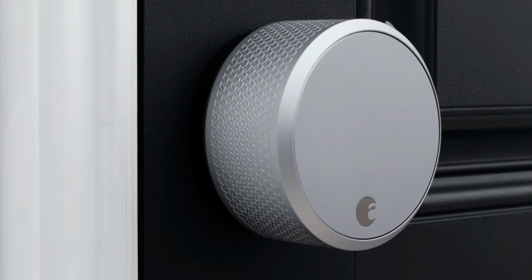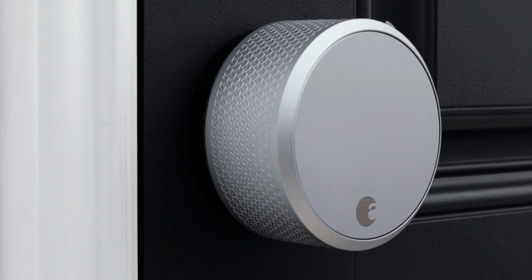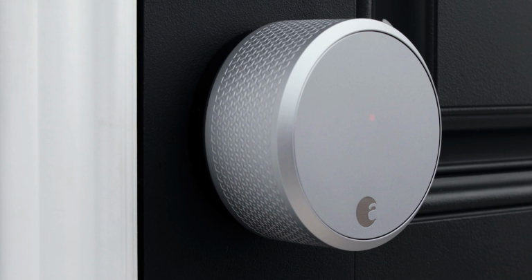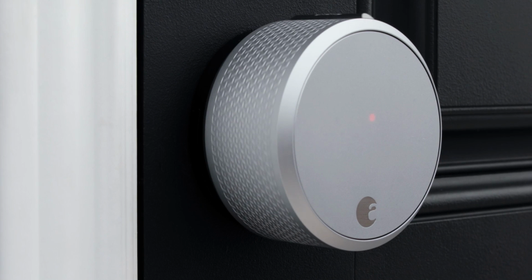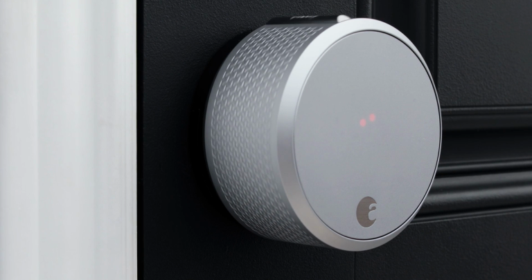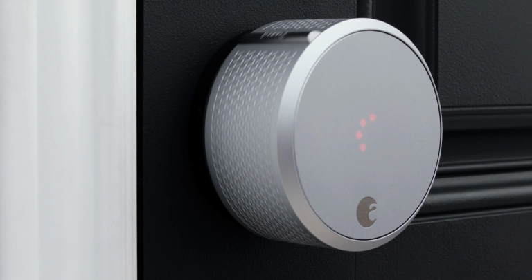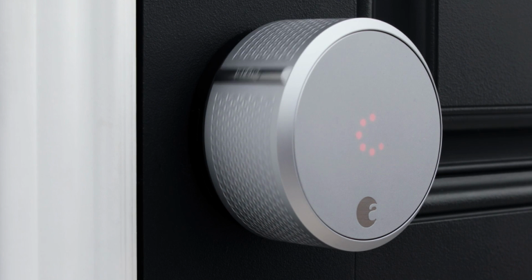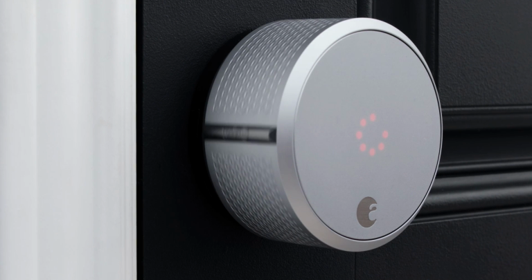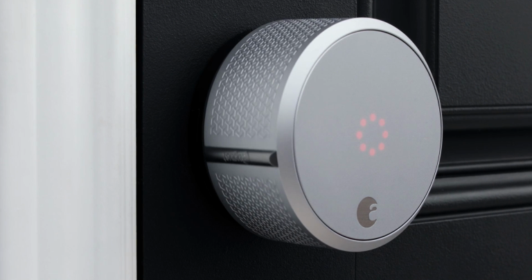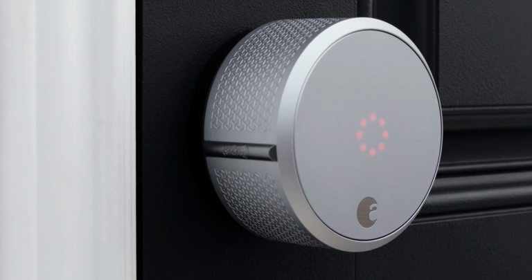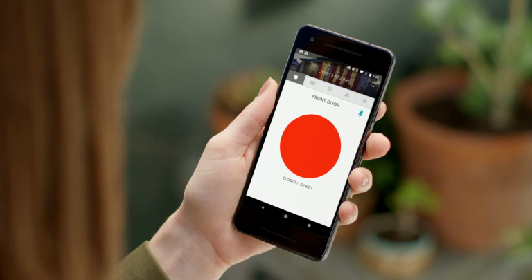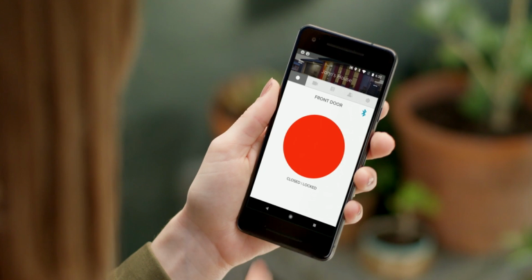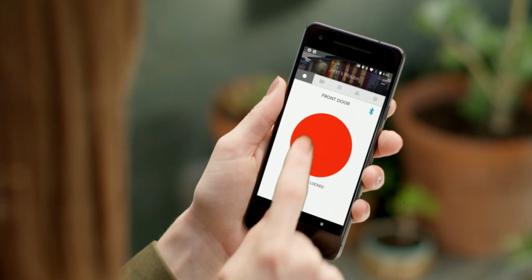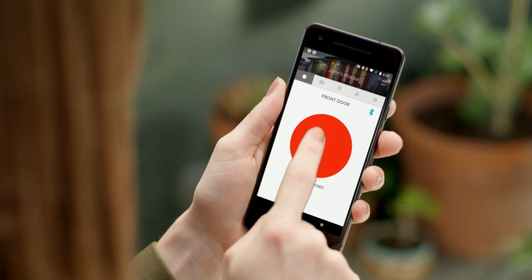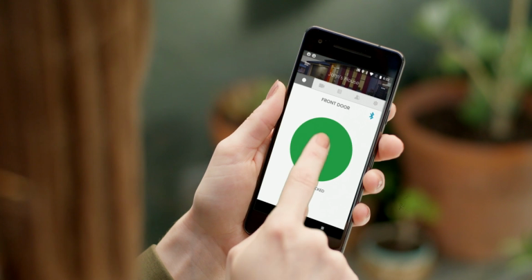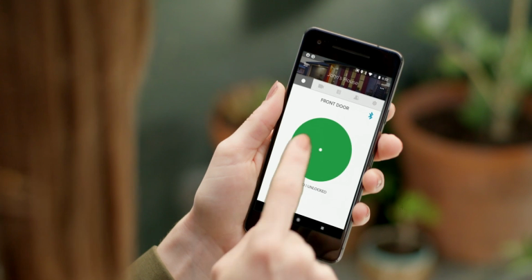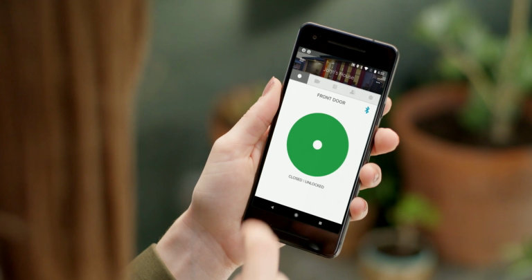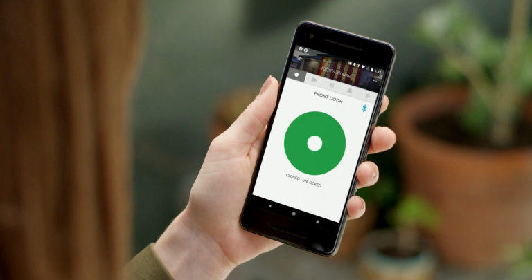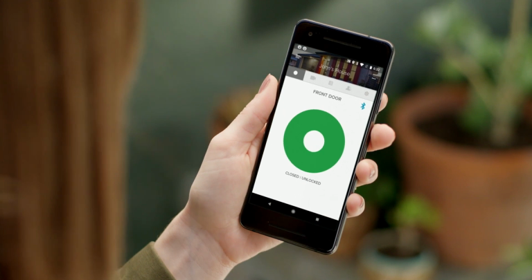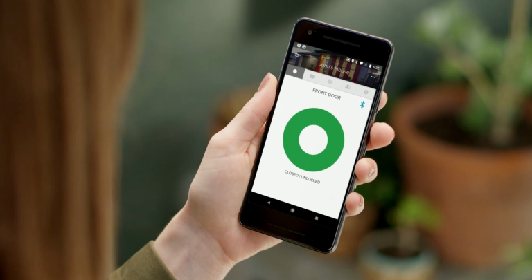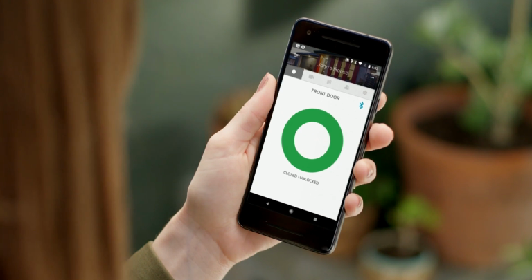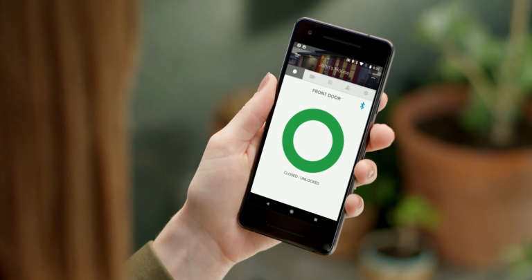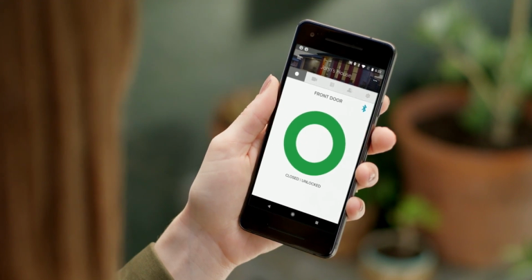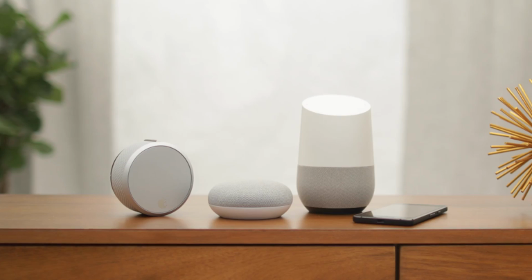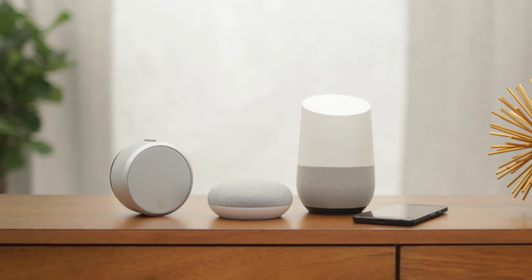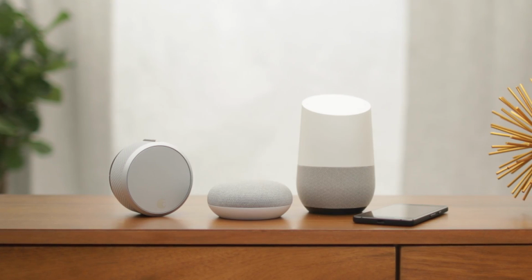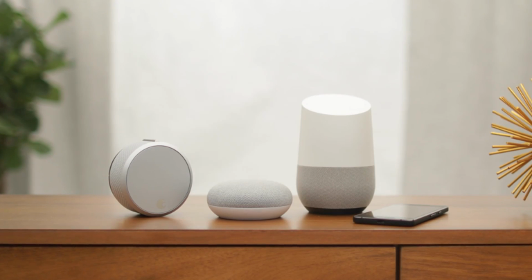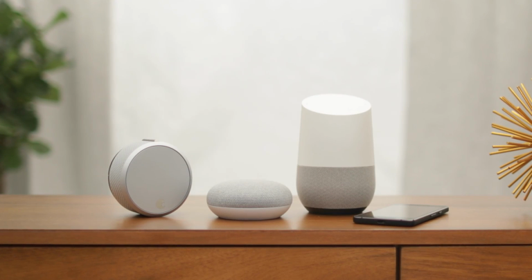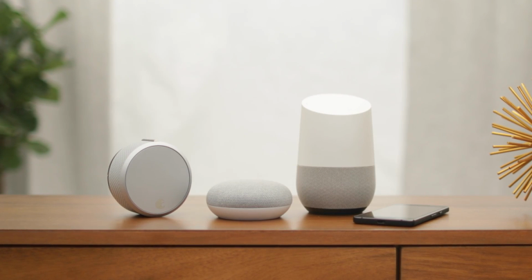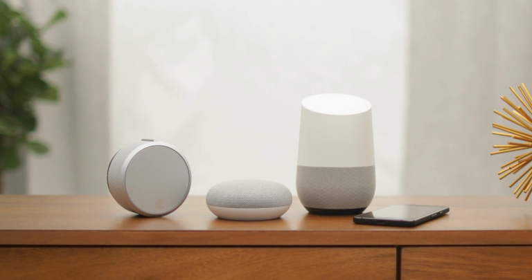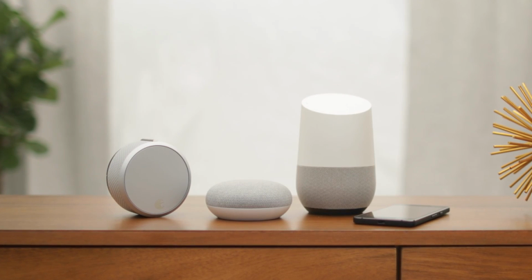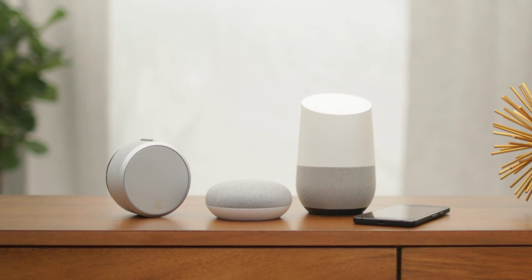With August SmartLock, your phone is now your key. And now, so is your voice.